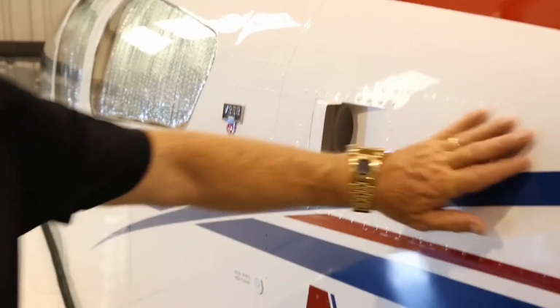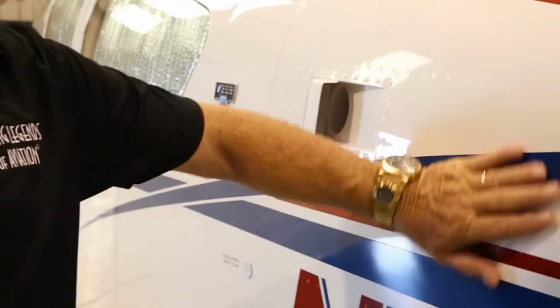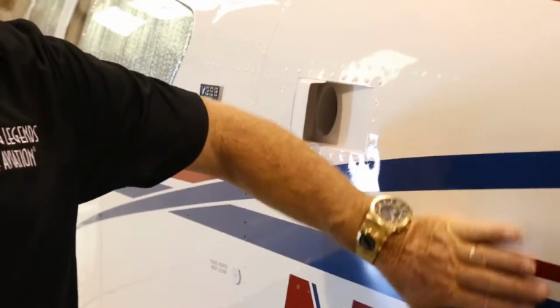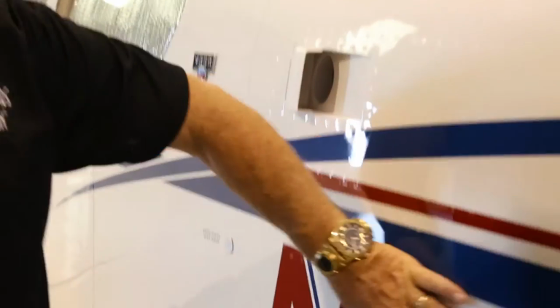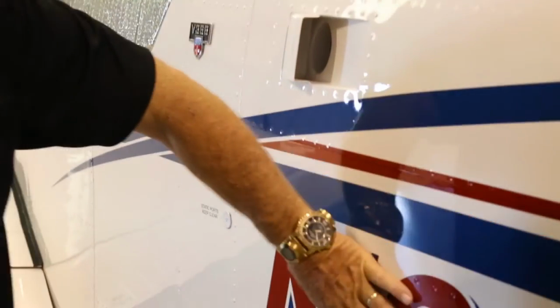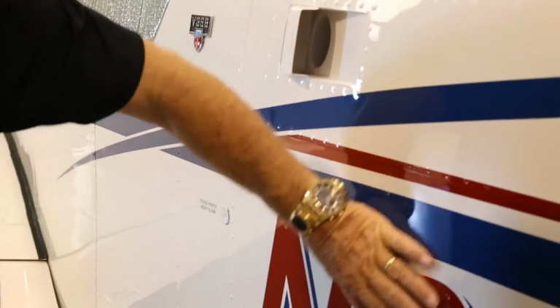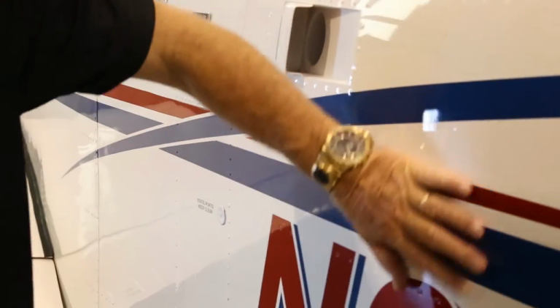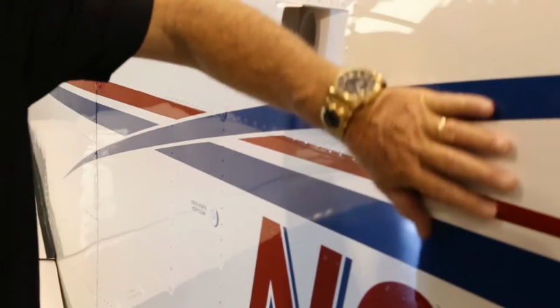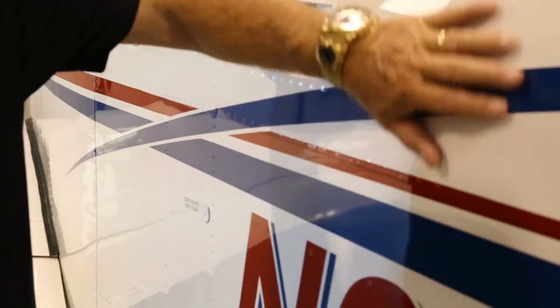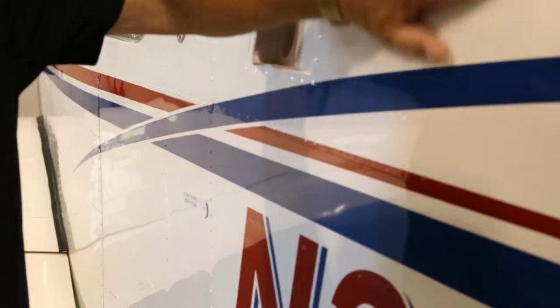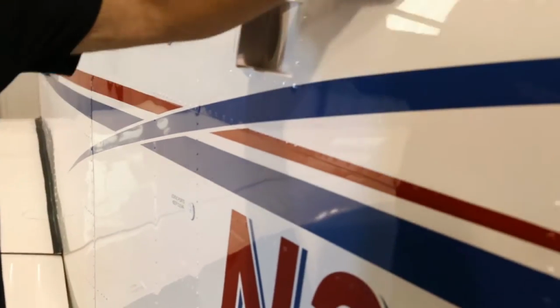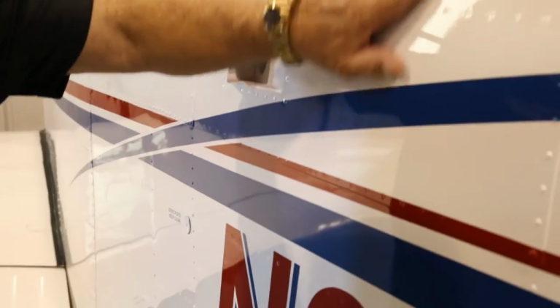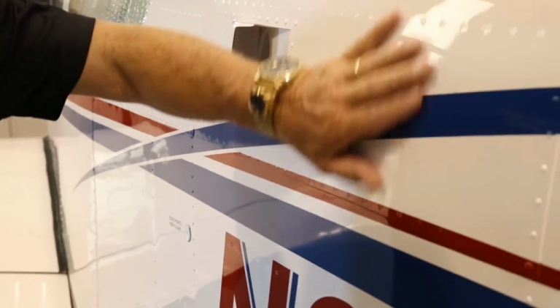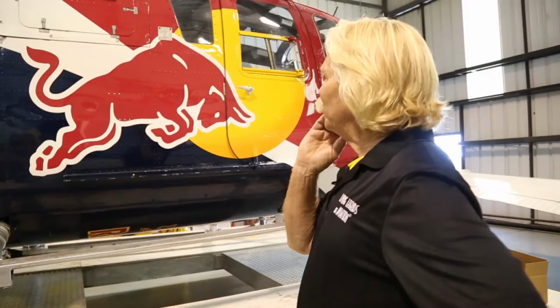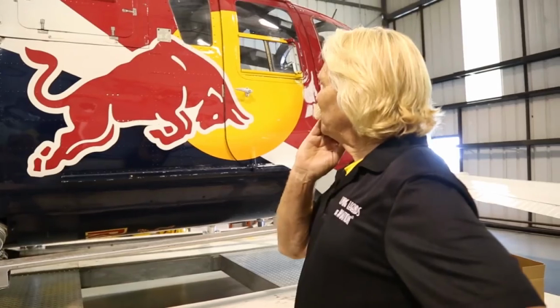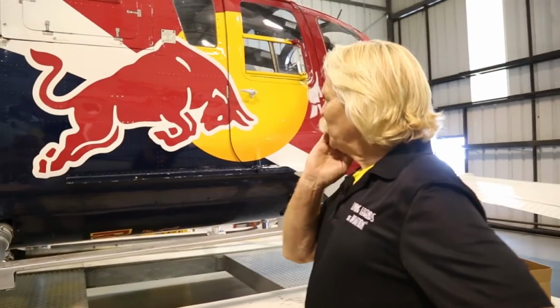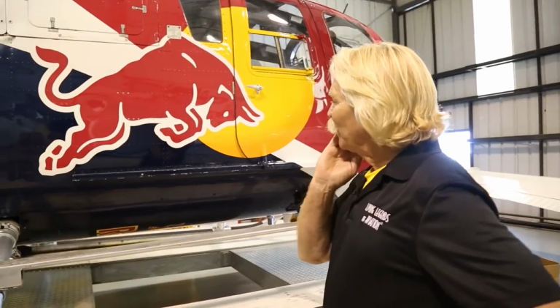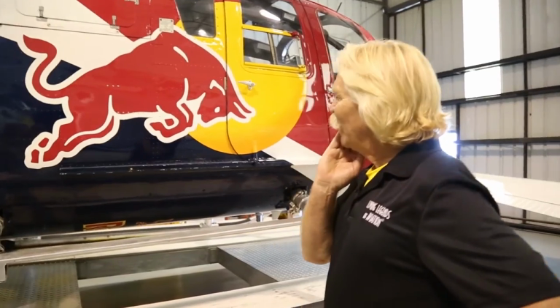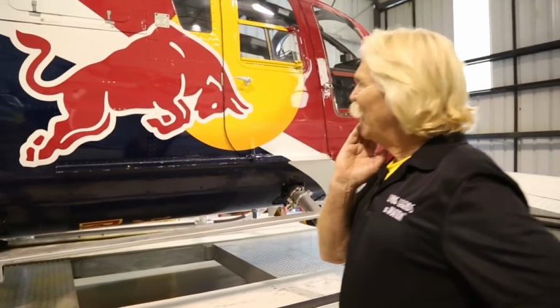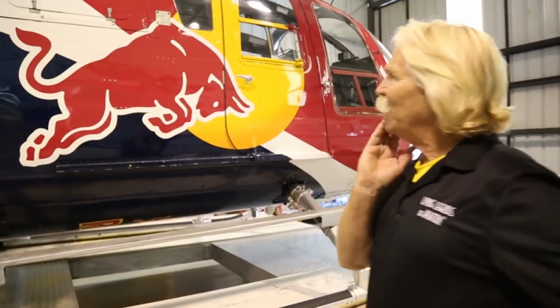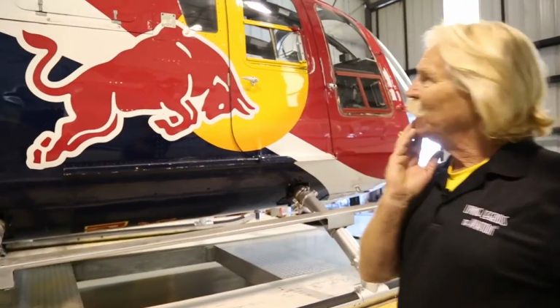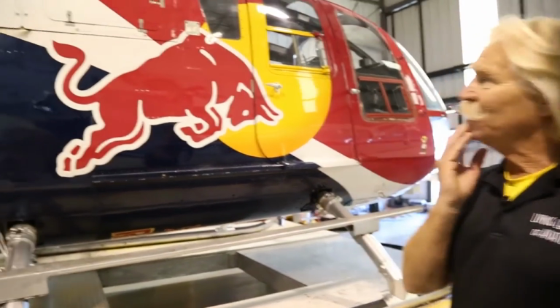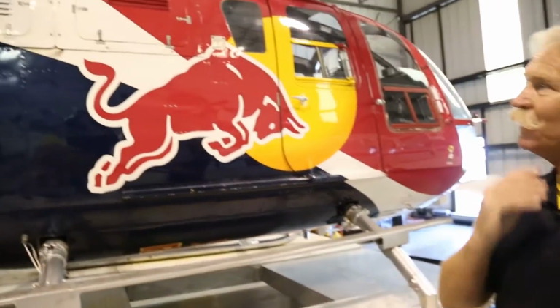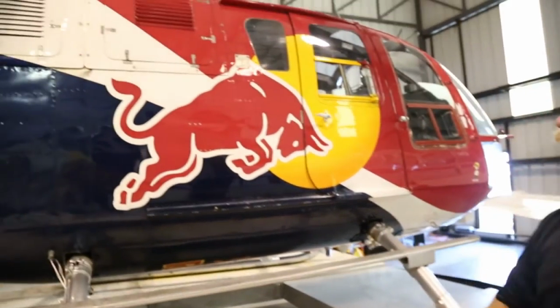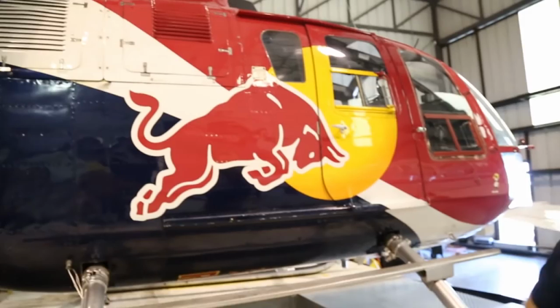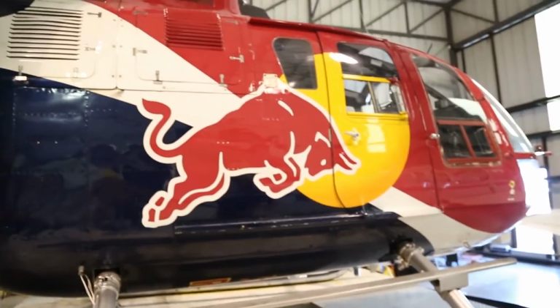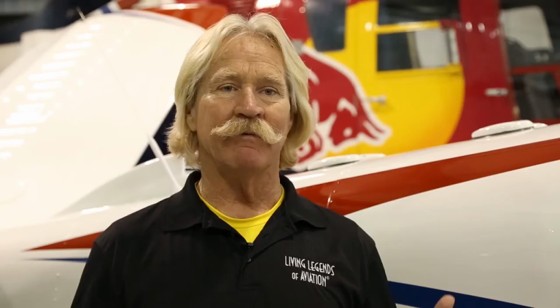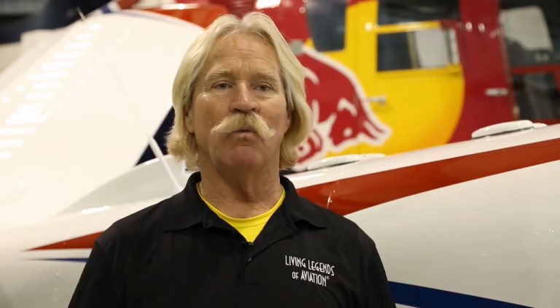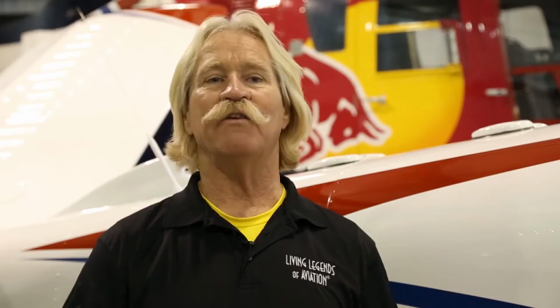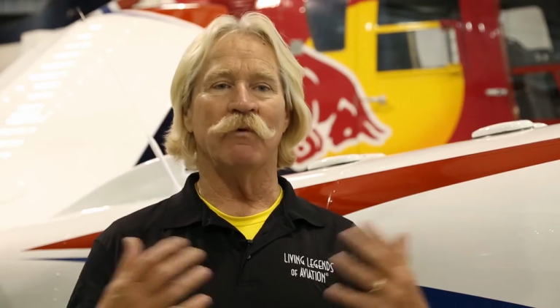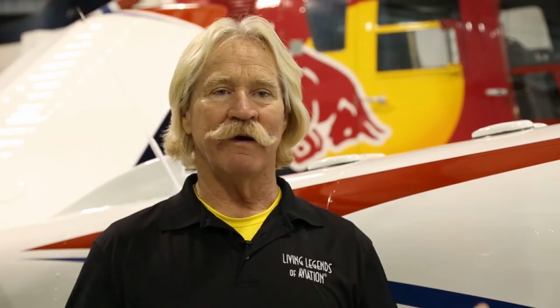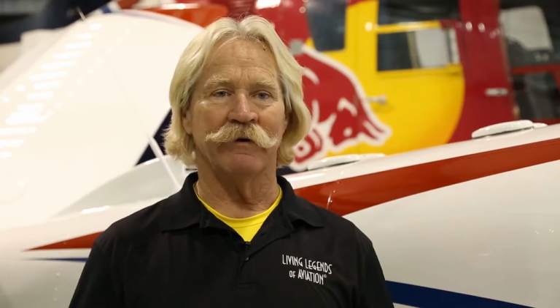Look how pretty this is and how silky smooth this is. It makes red more vibrant, blues more vibrant, whites more vibrant.